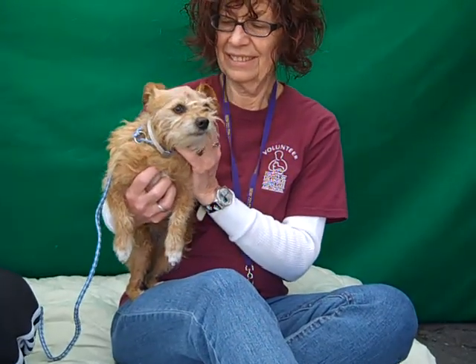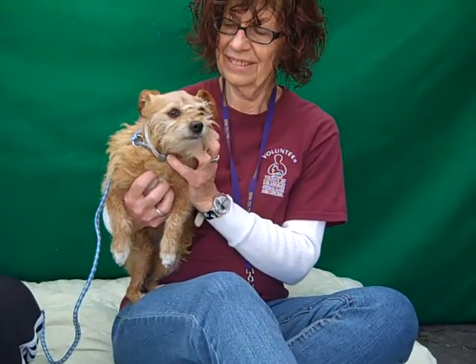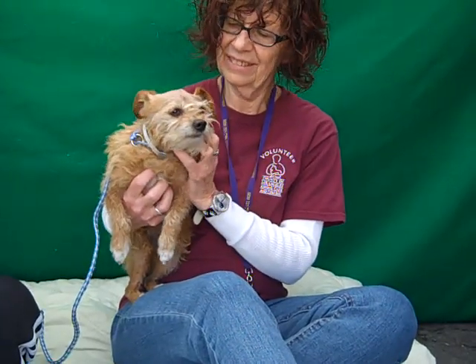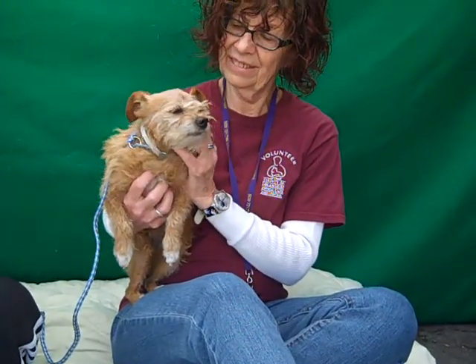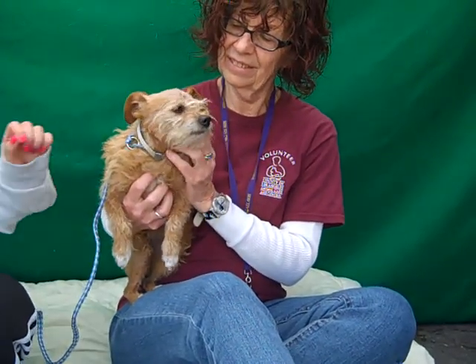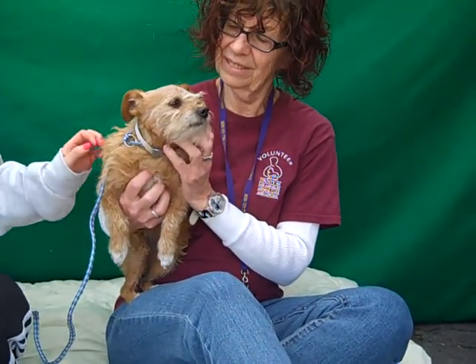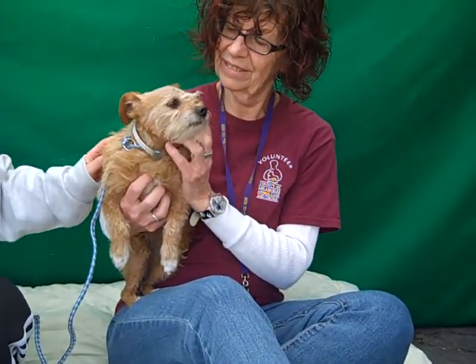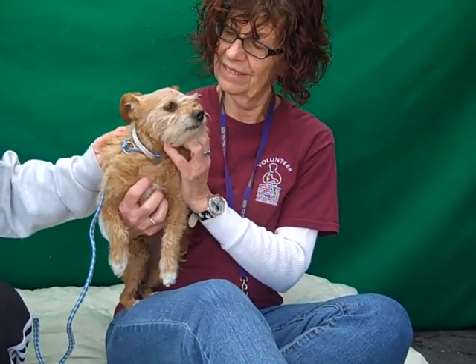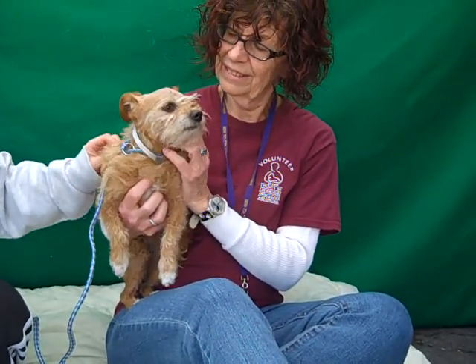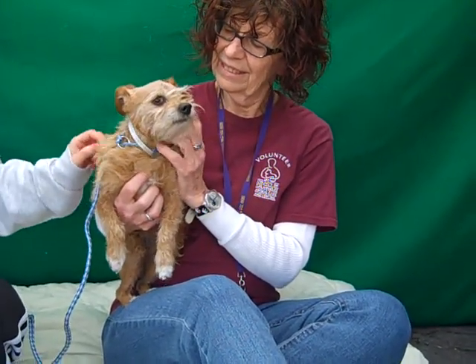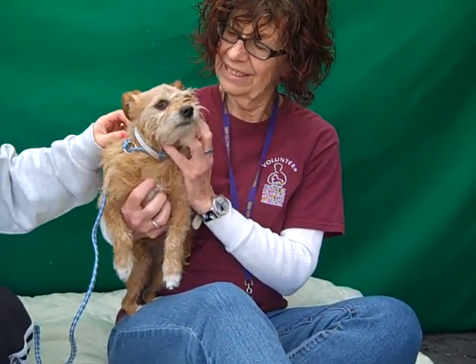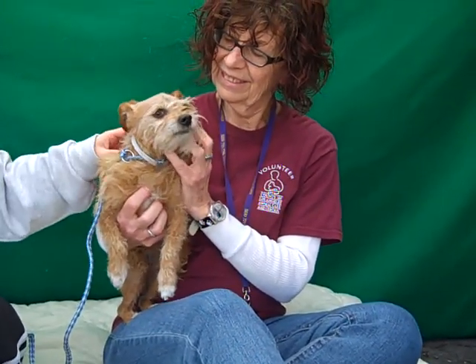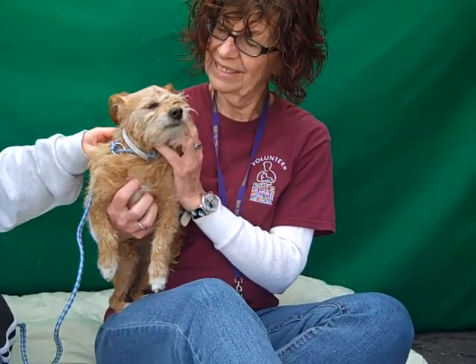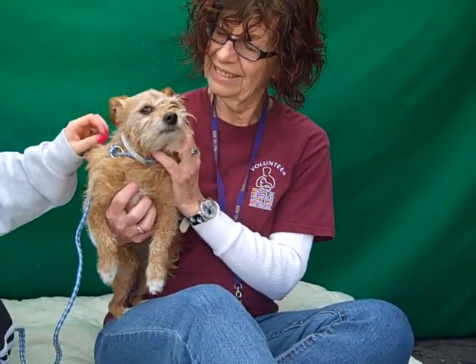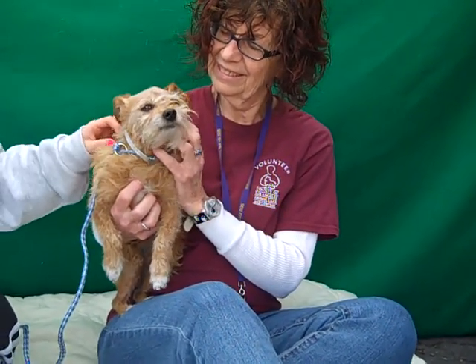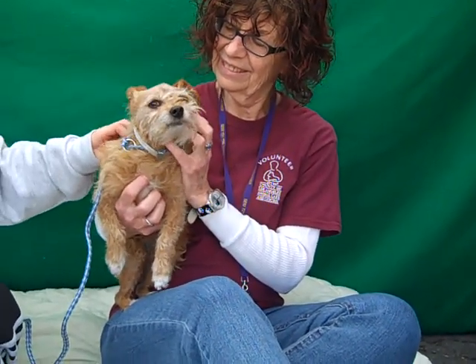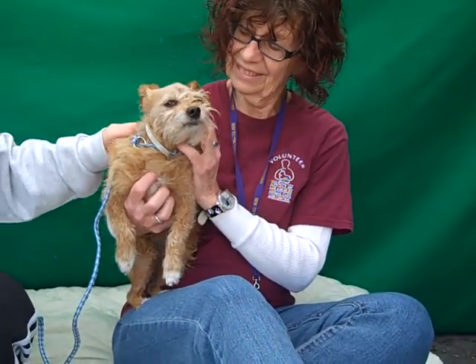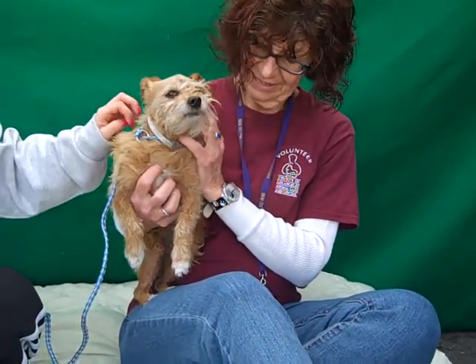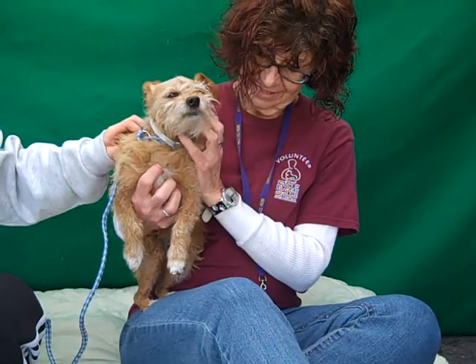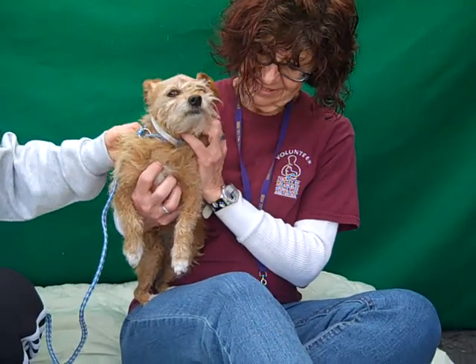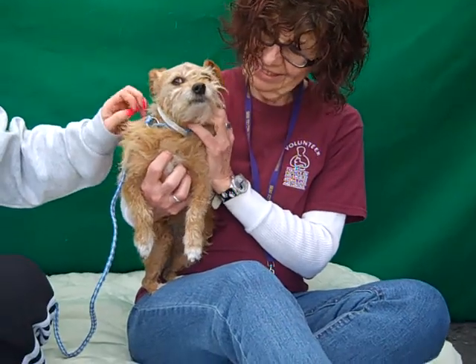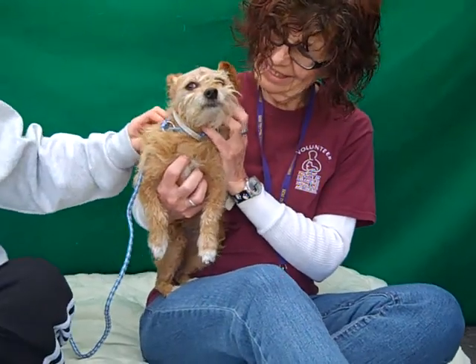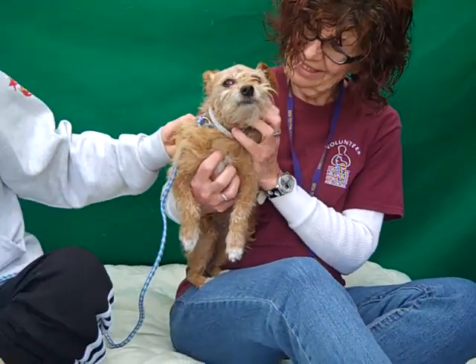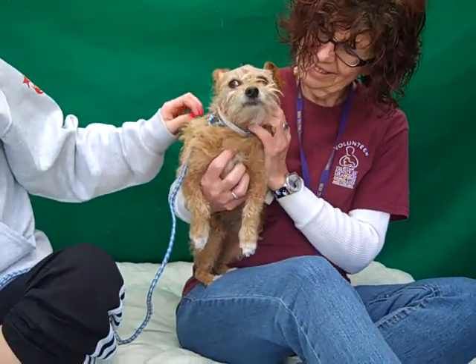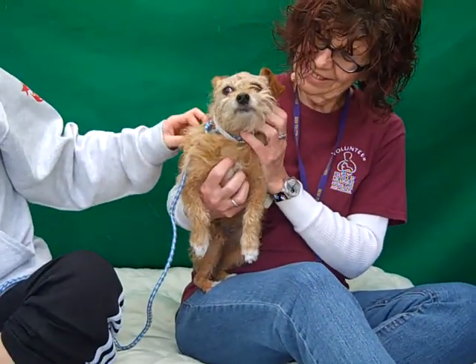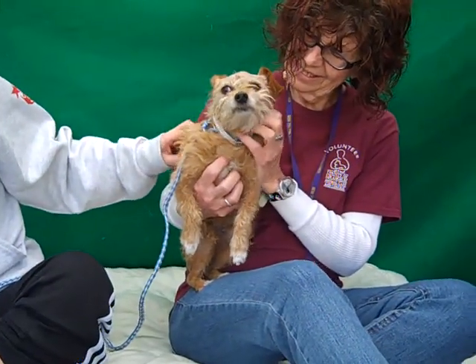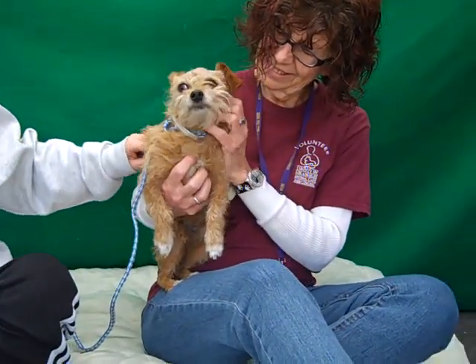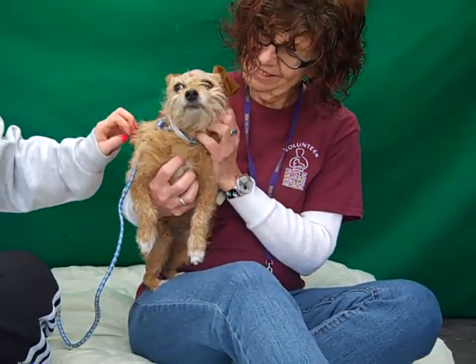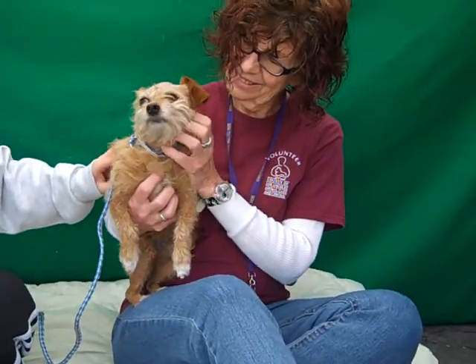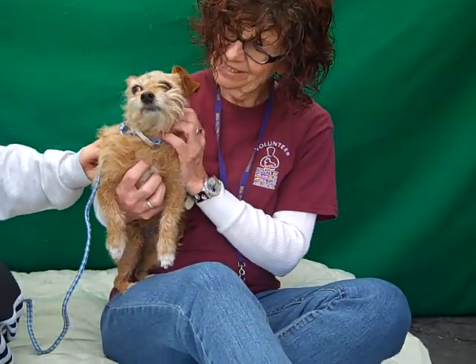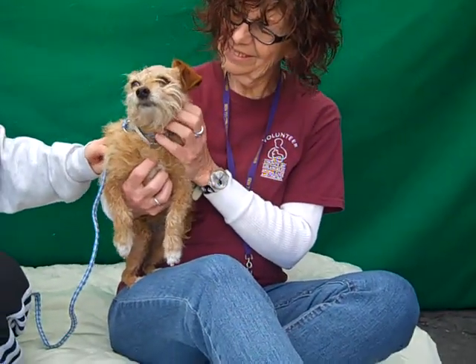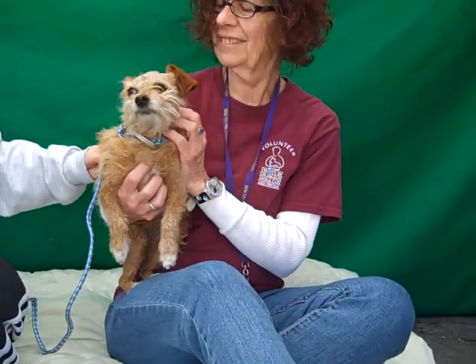He is seven whopping pounds. And look at those cute little socks on his feet — his little white socks. He's got them on his front and back feet. He's just so adorable.